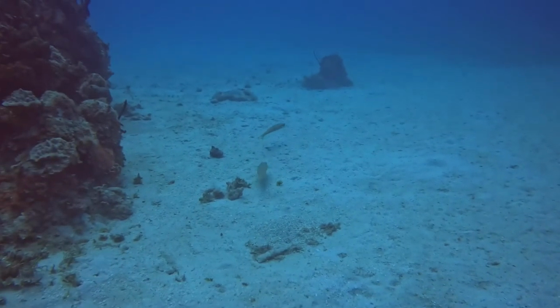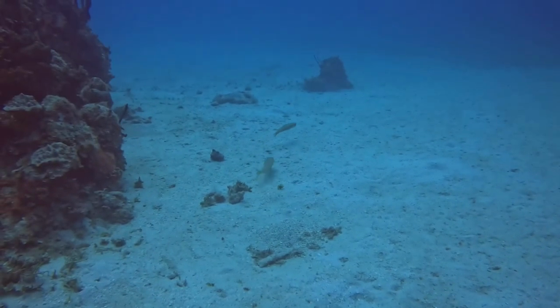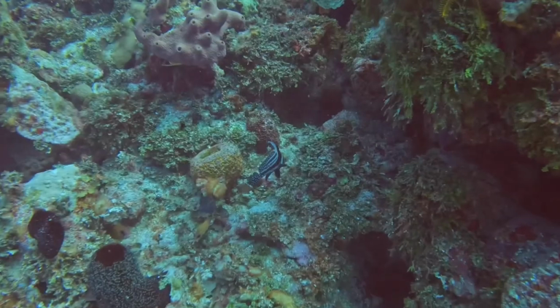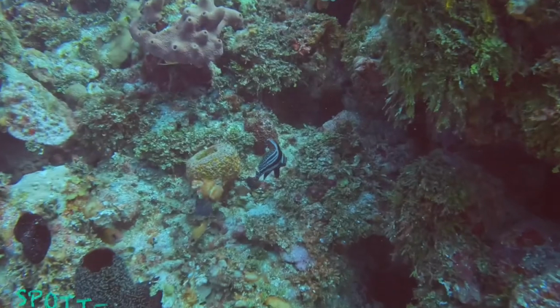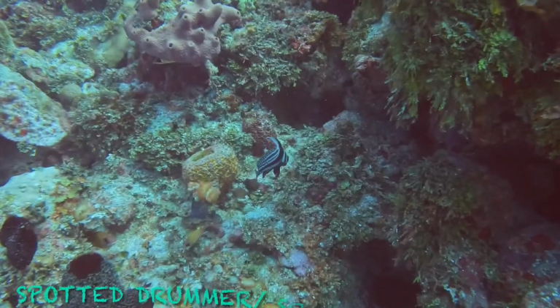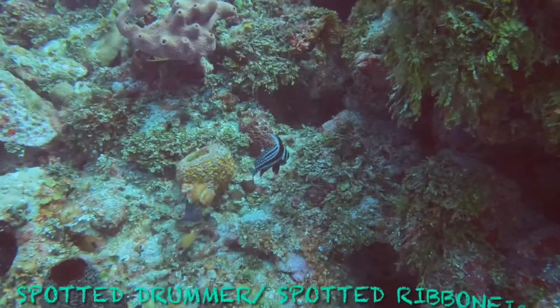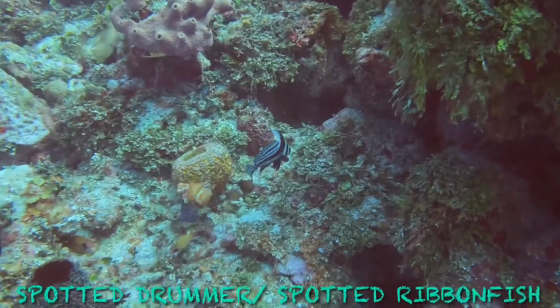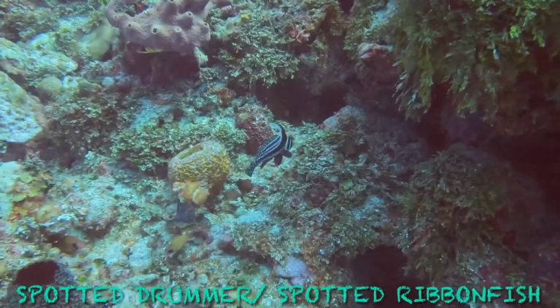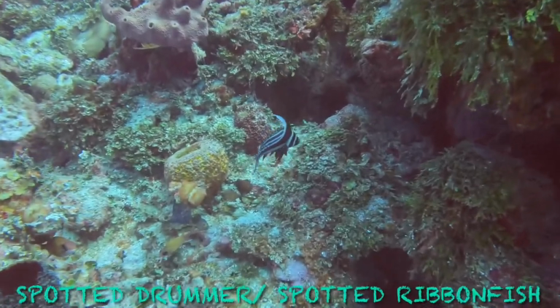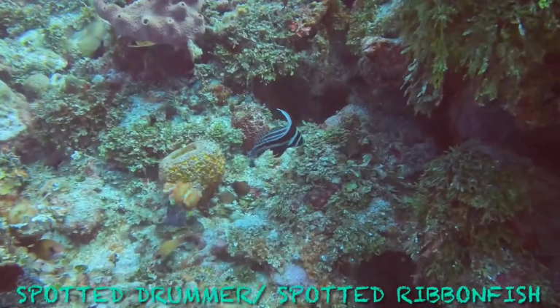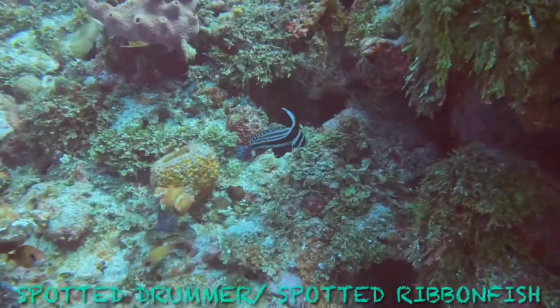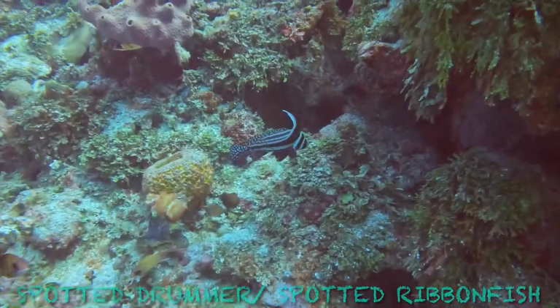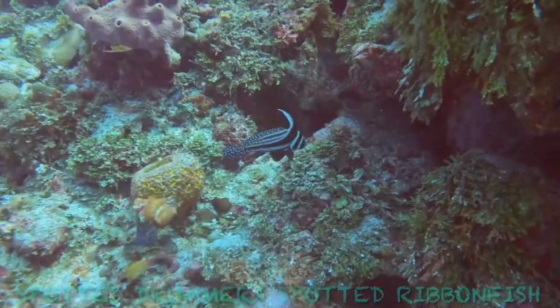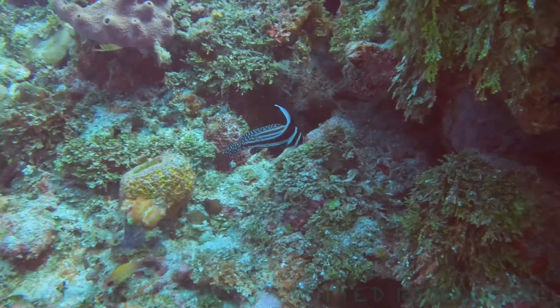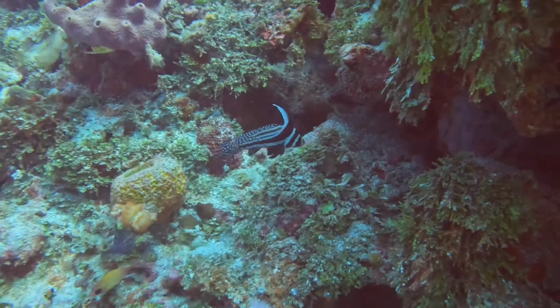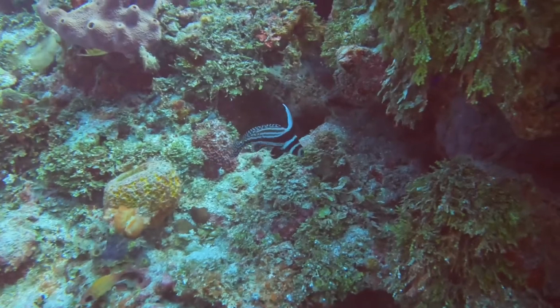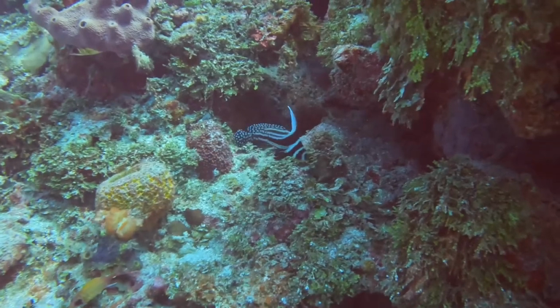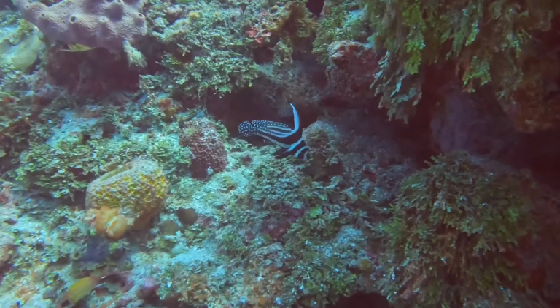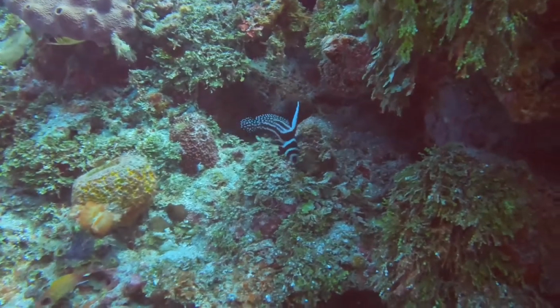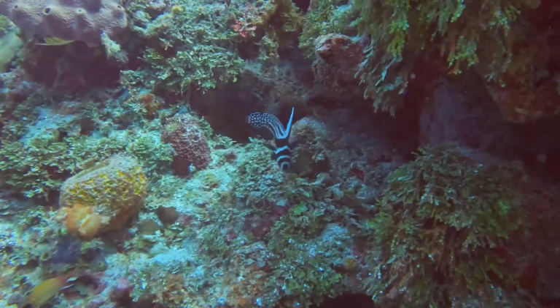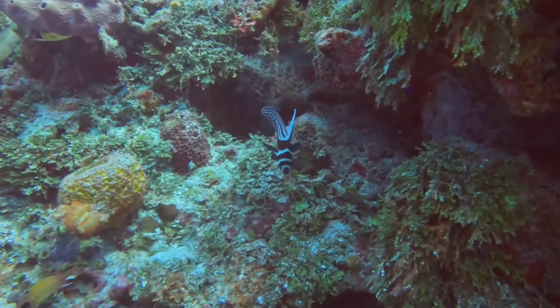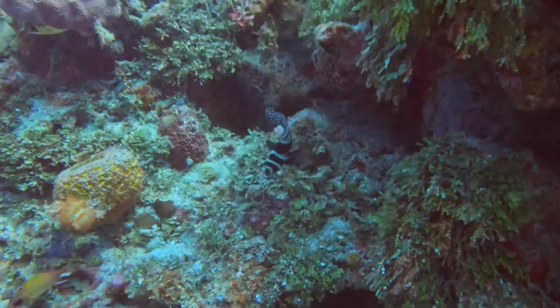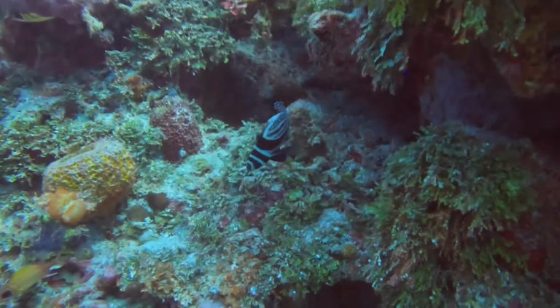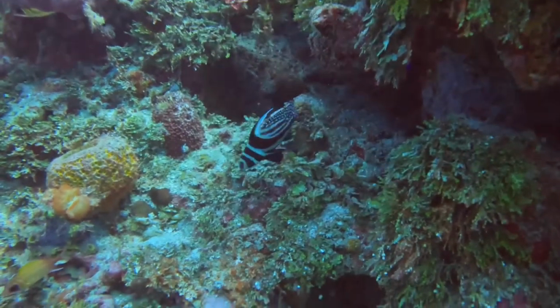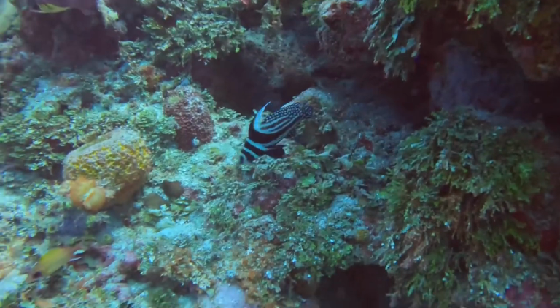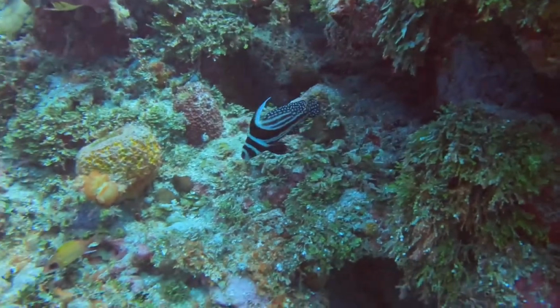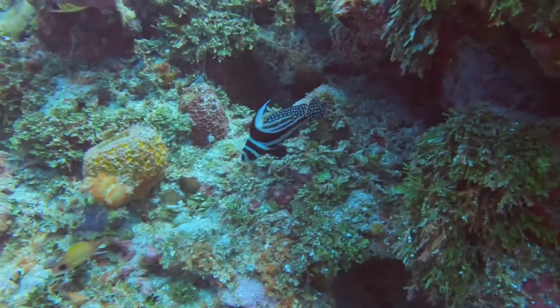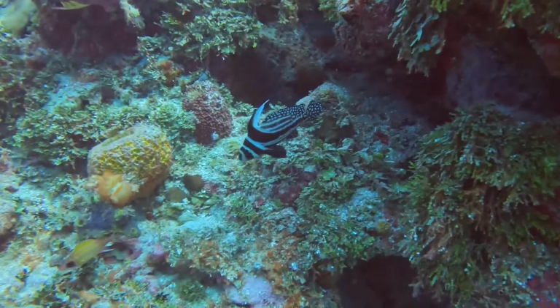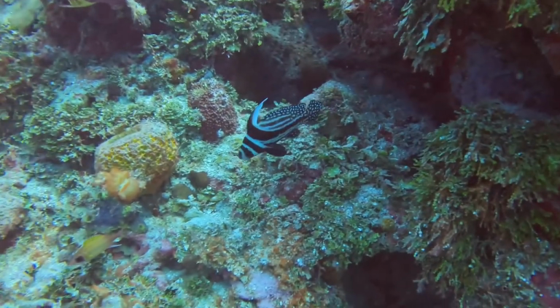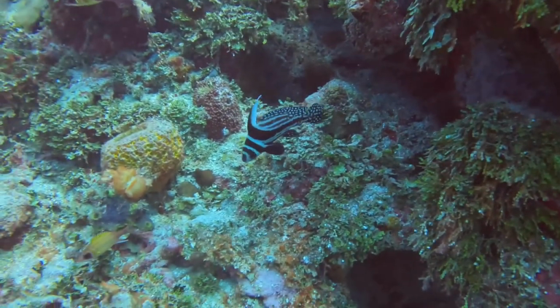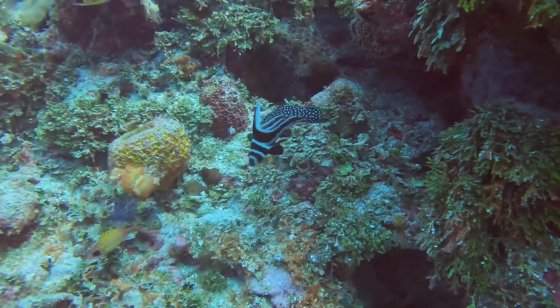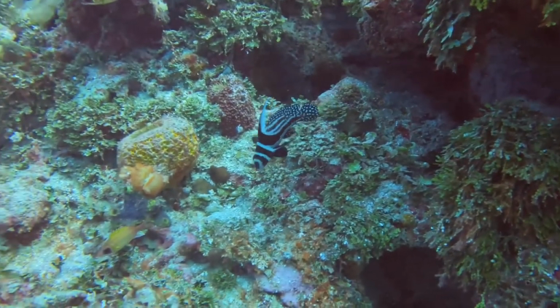The spotted jump fish can grow anywhere between 6 and 10 inches and possesses a distinctive black and white pattern.